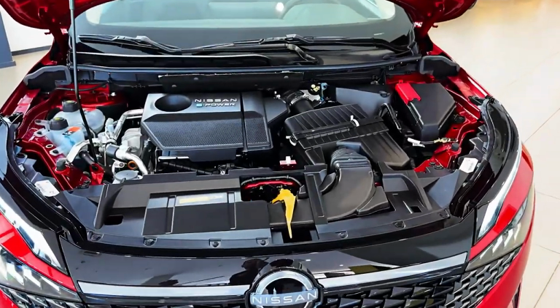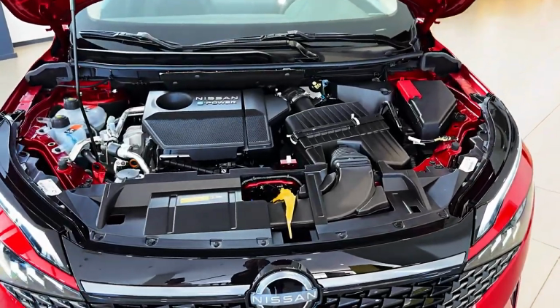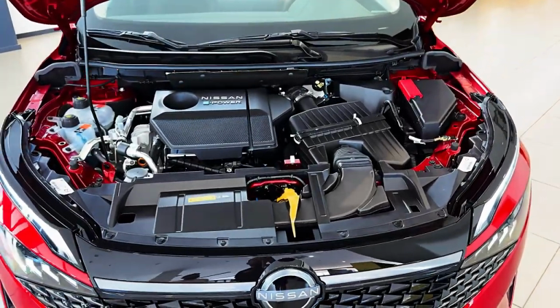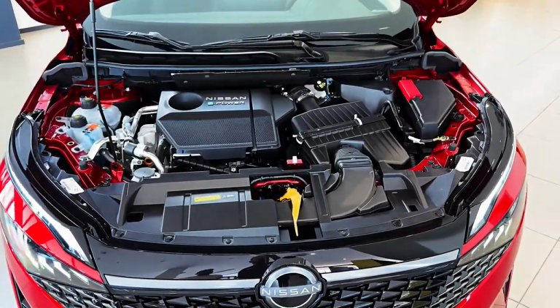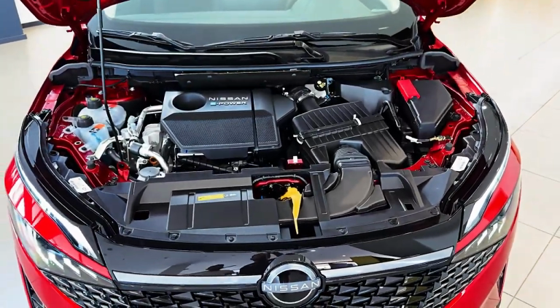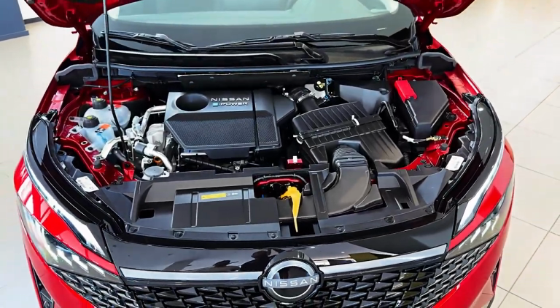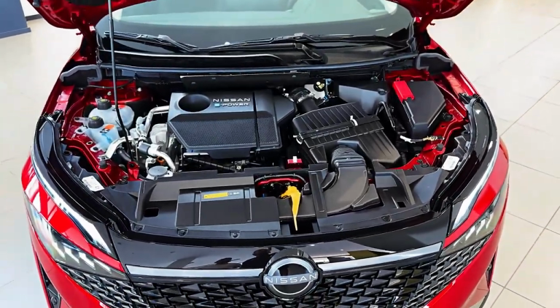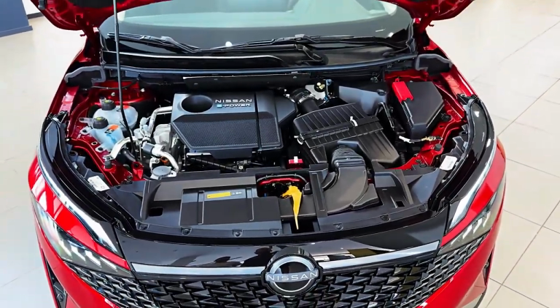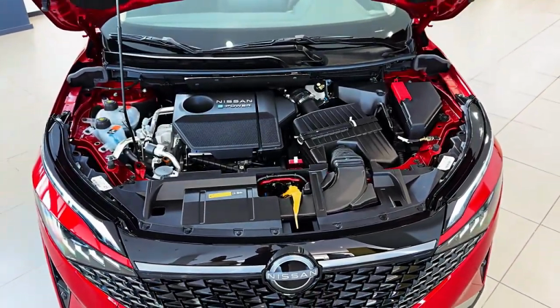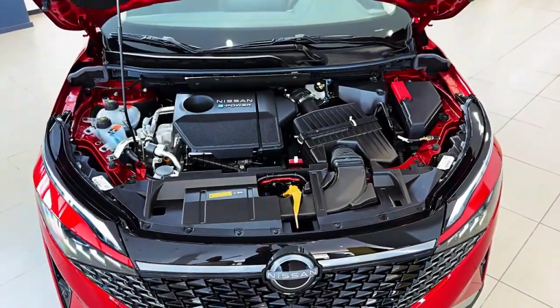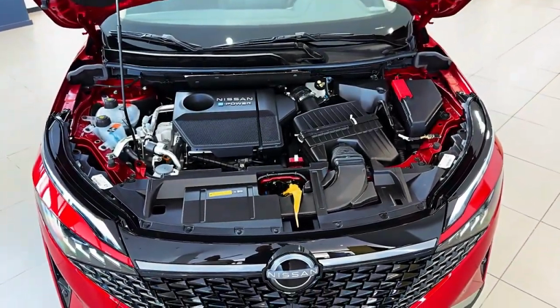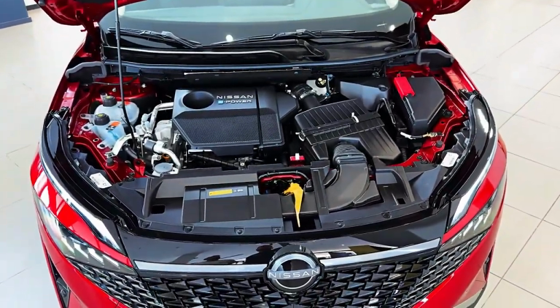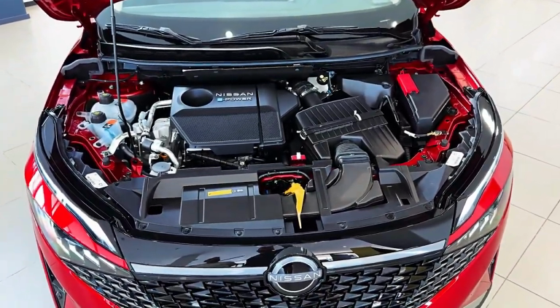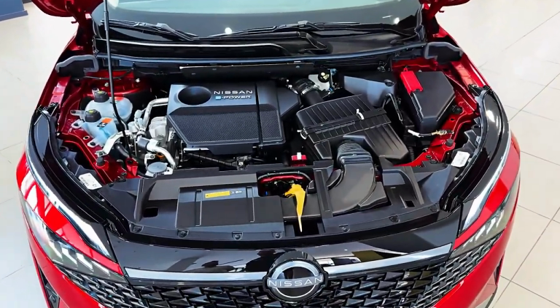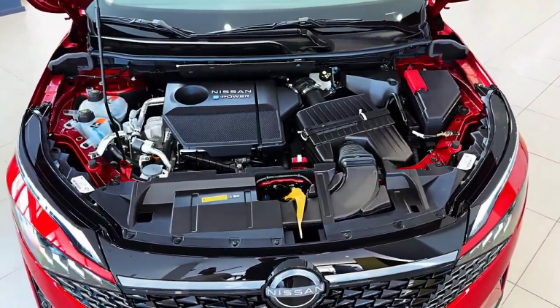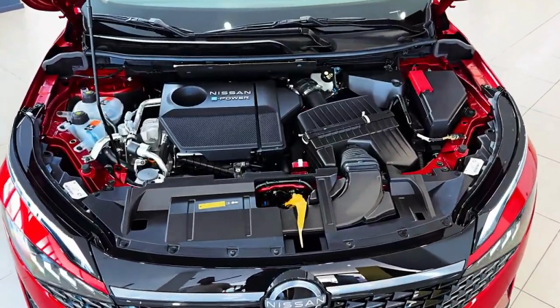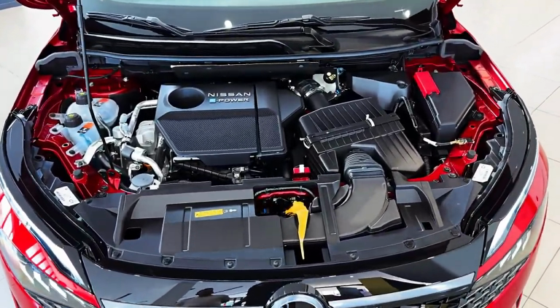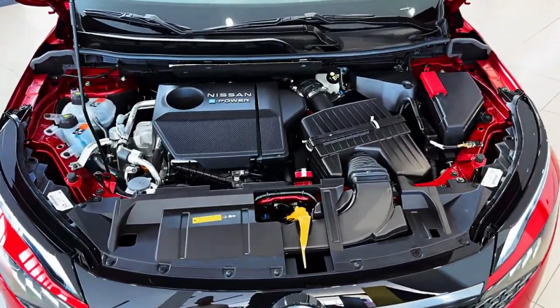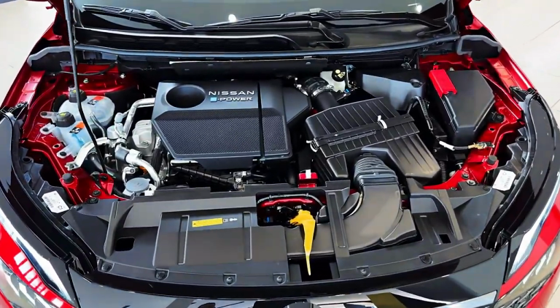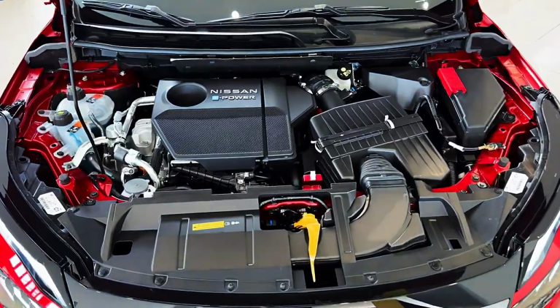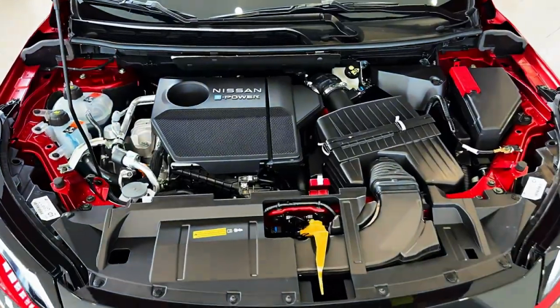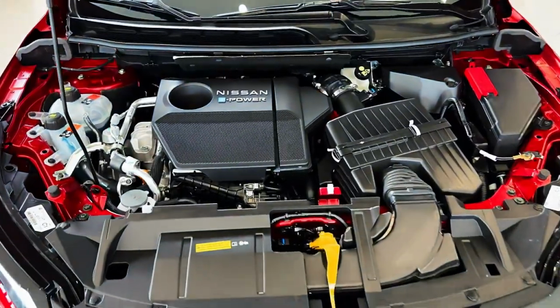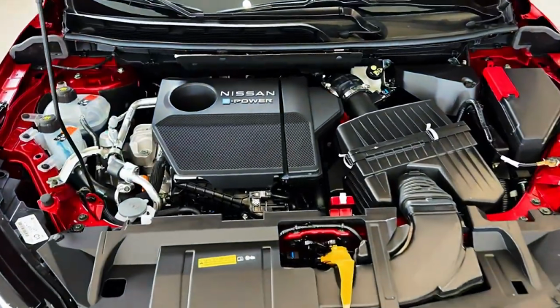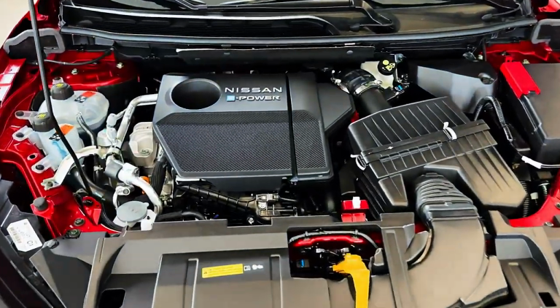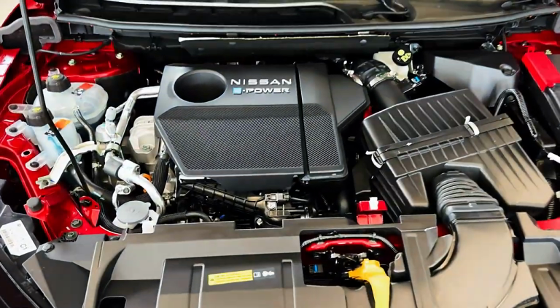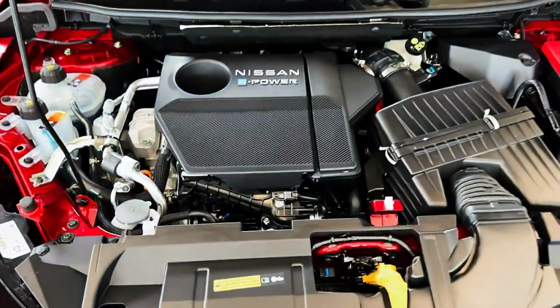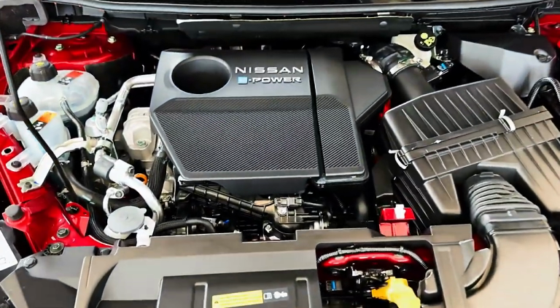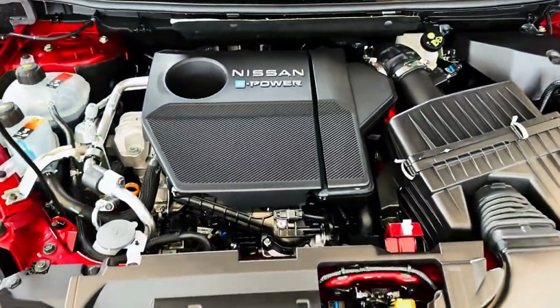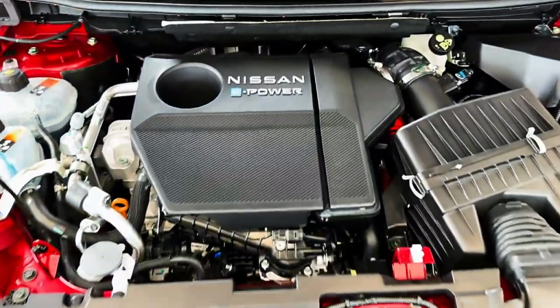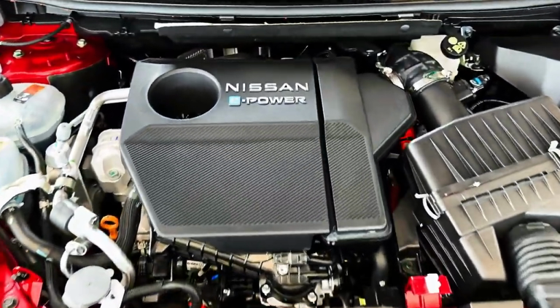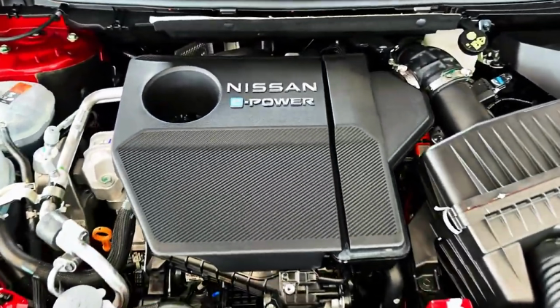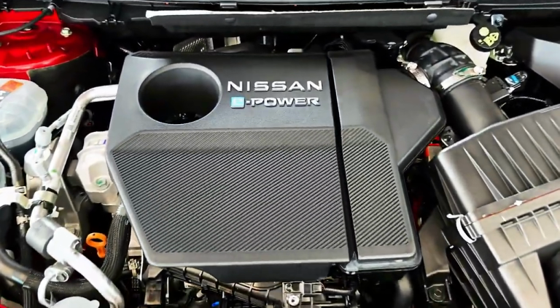It's the glass of water of the automotive world. It'll keep you alive, but it won't tickle your taste buds.